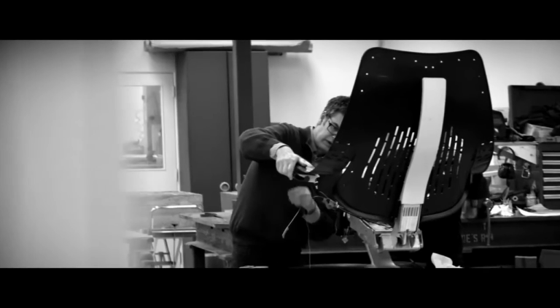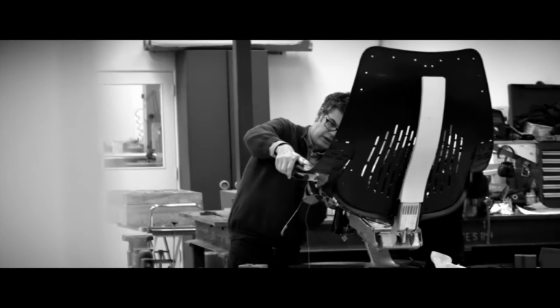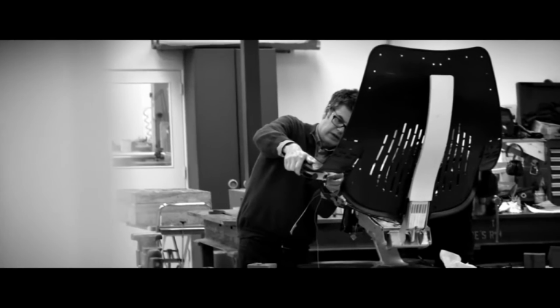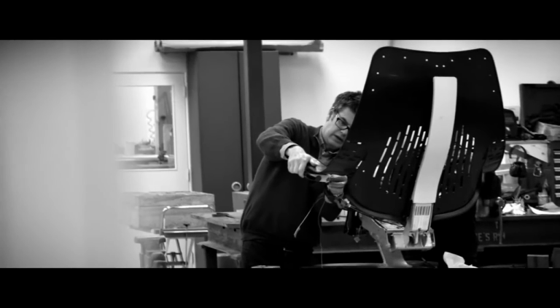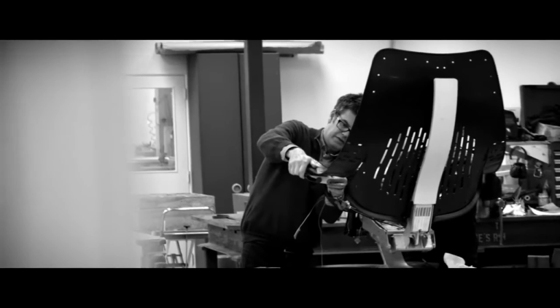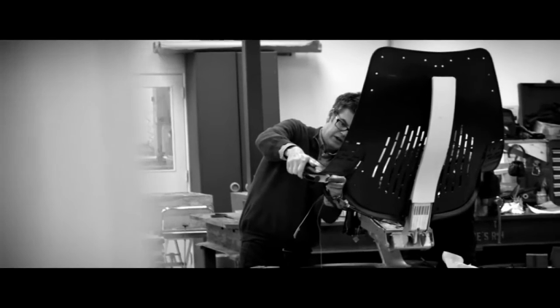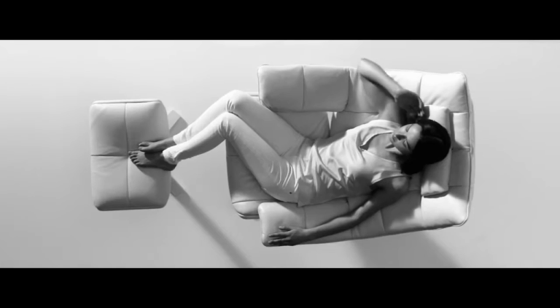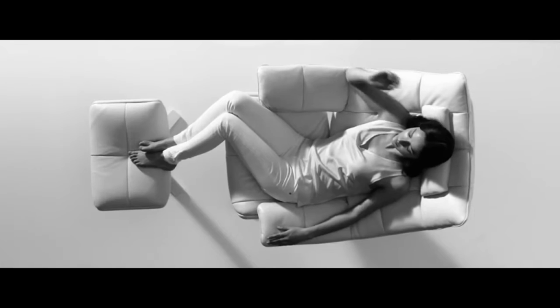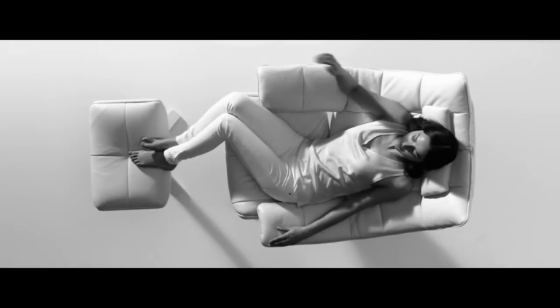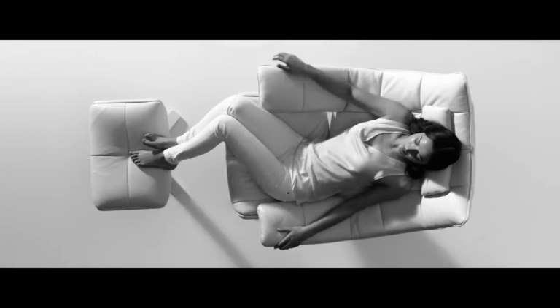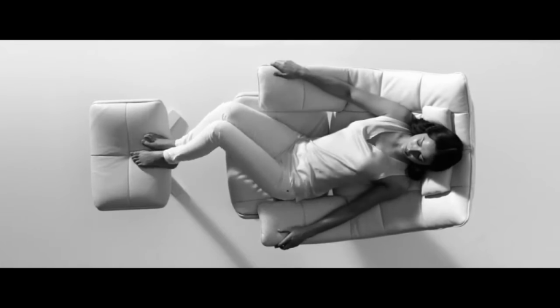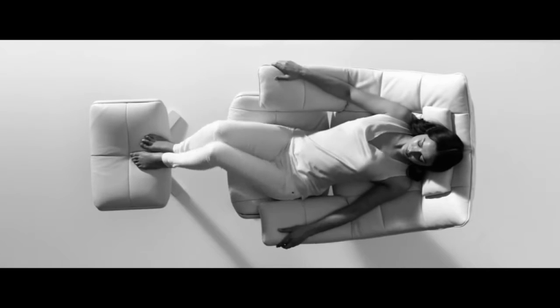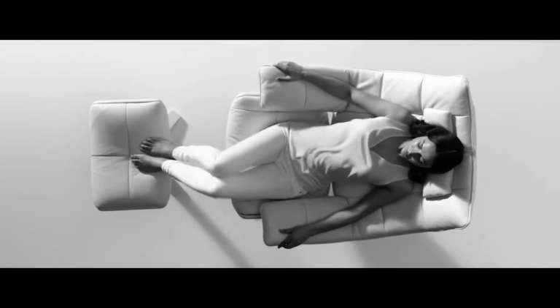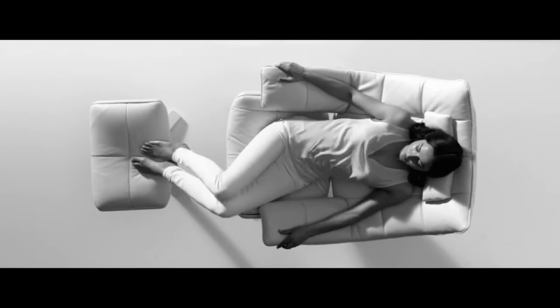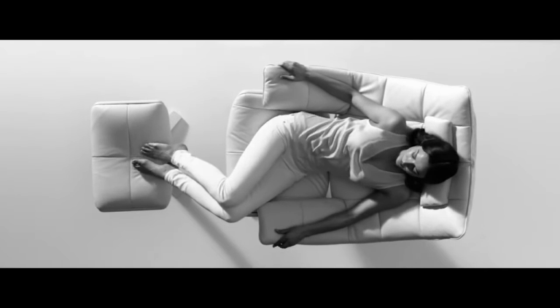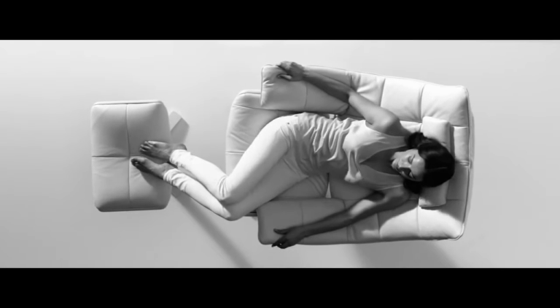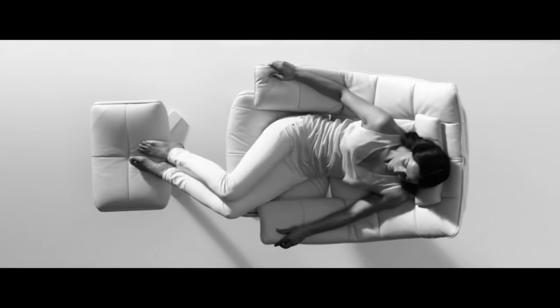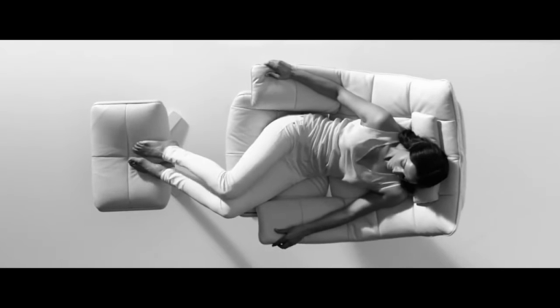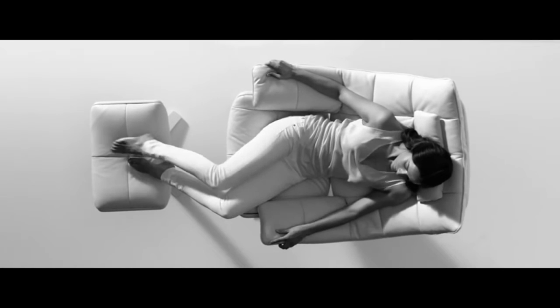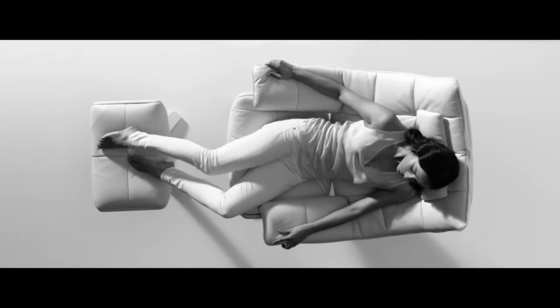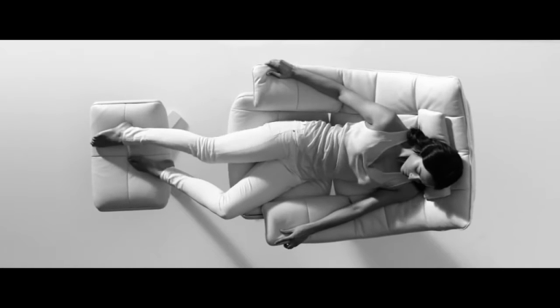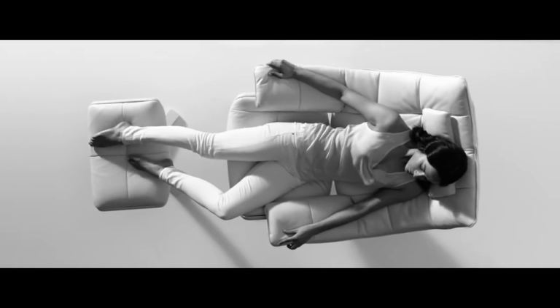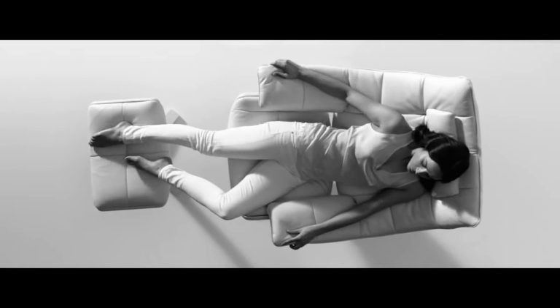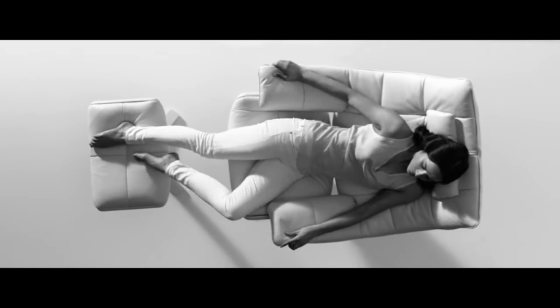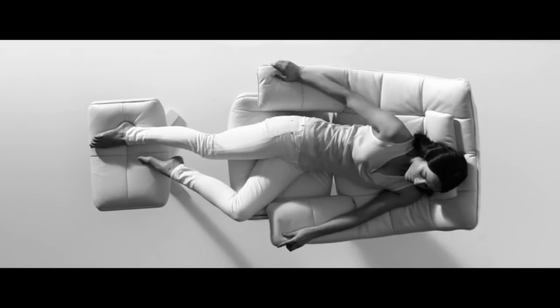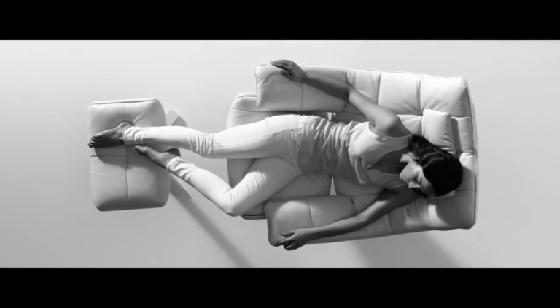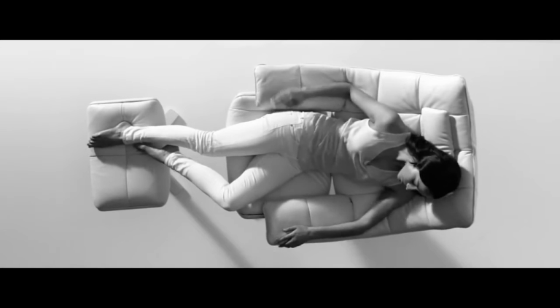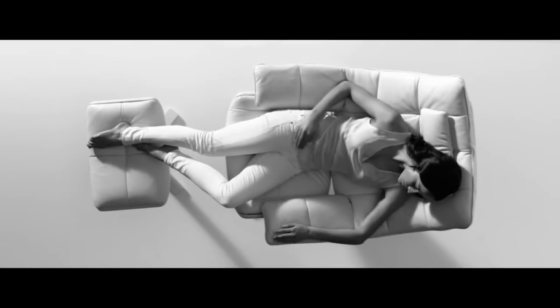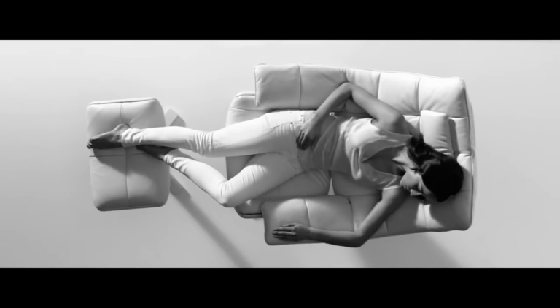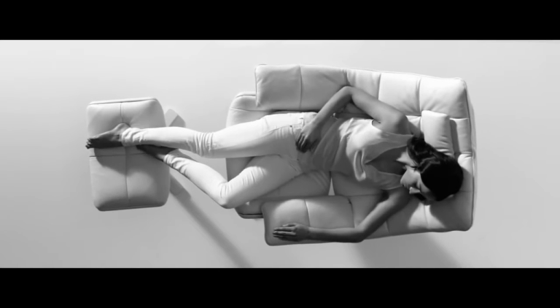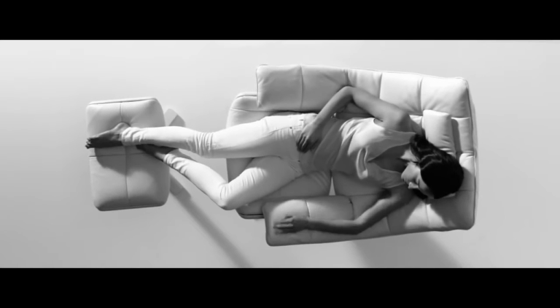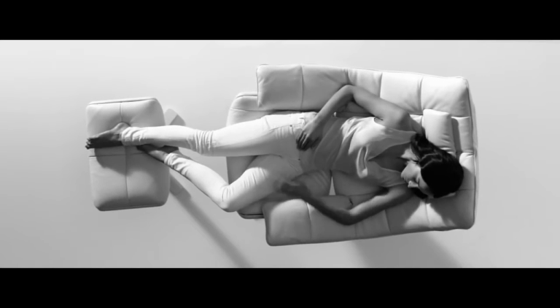We know that when people sit, they don't sit still. Even in a state of relaxation, the body is in constant motion.